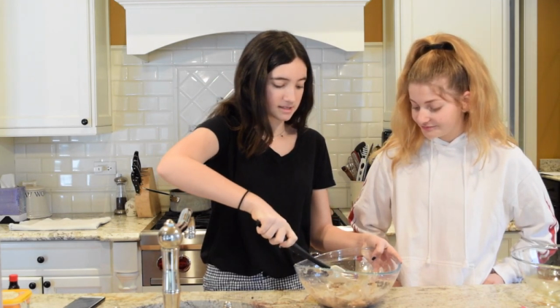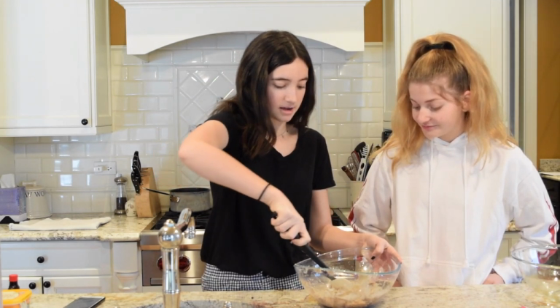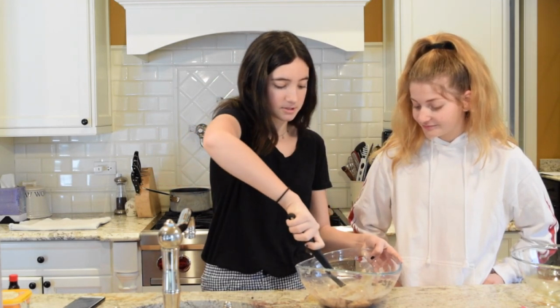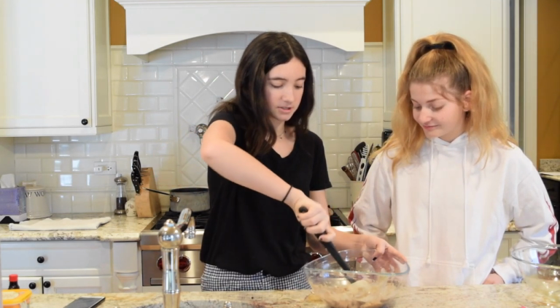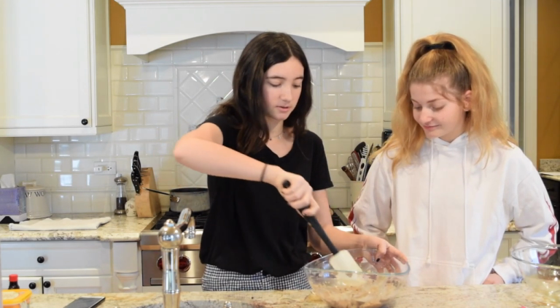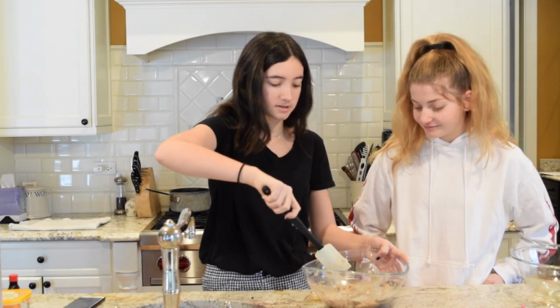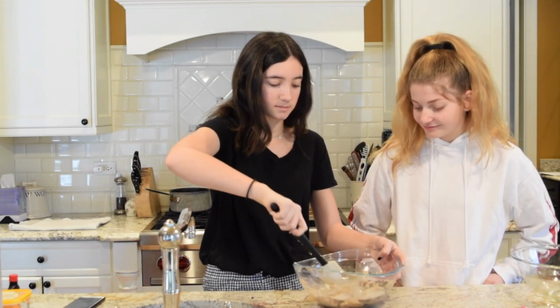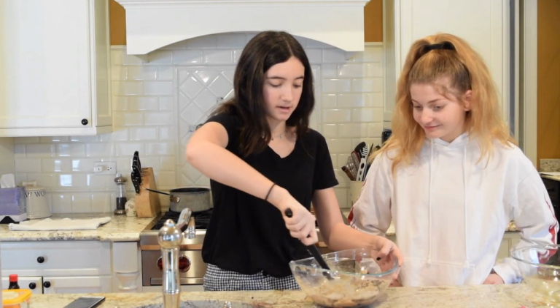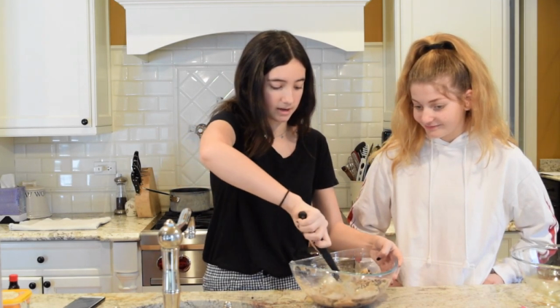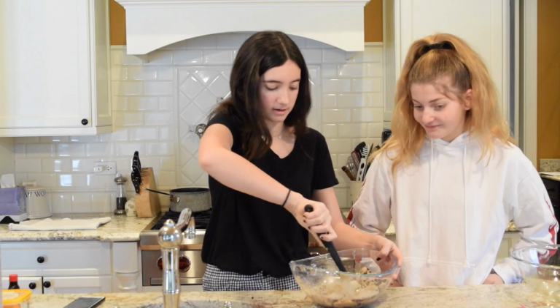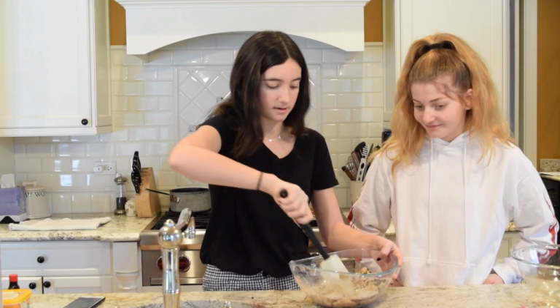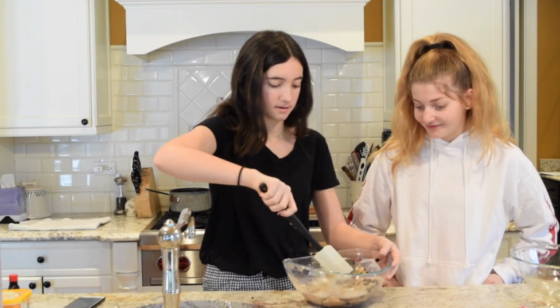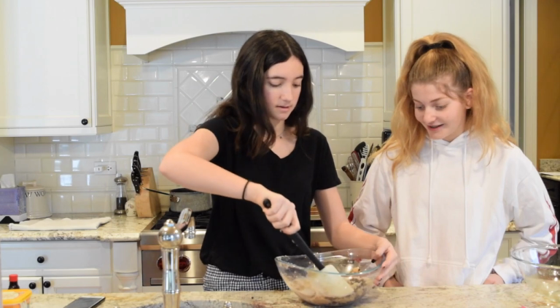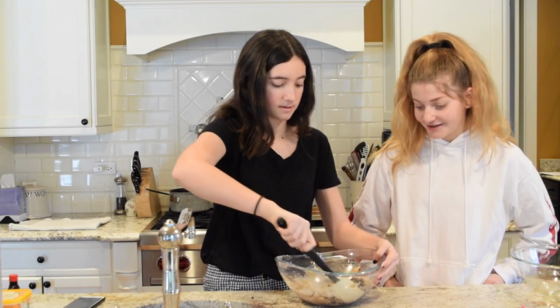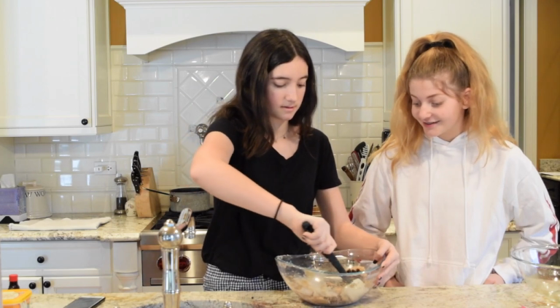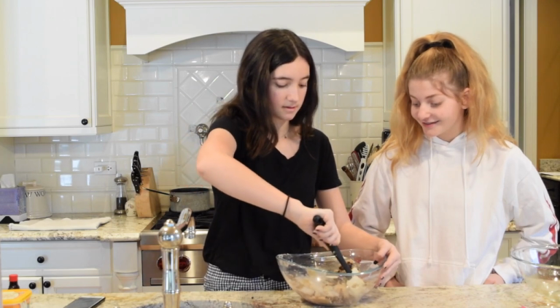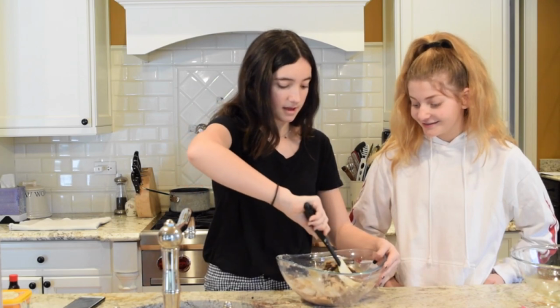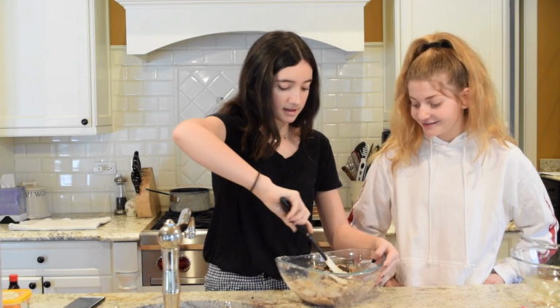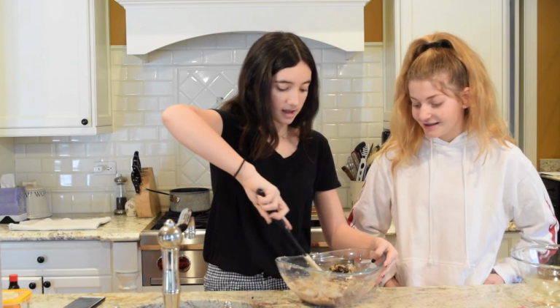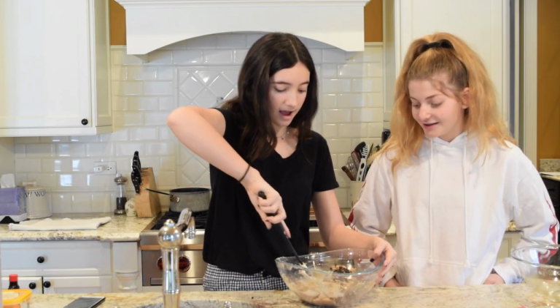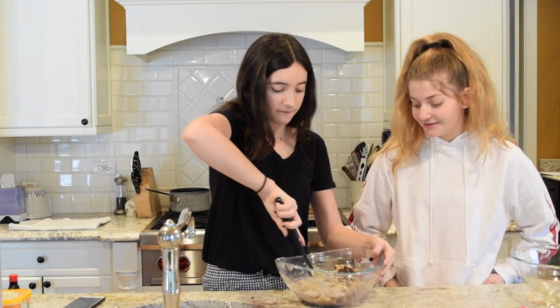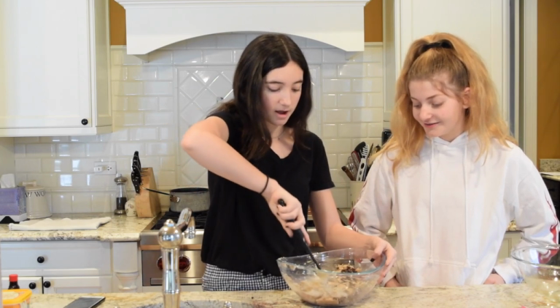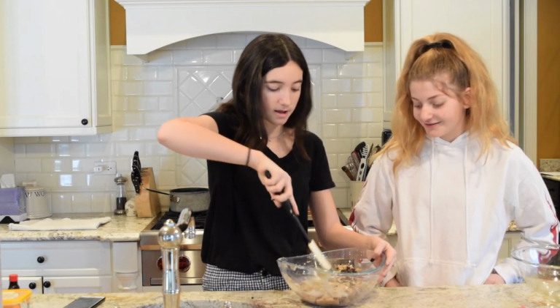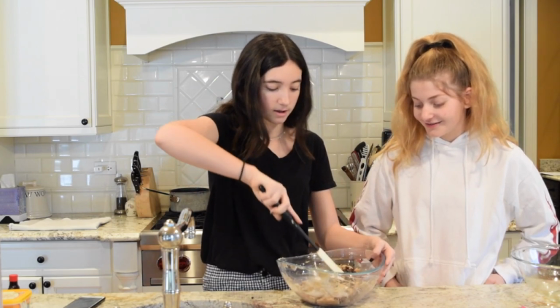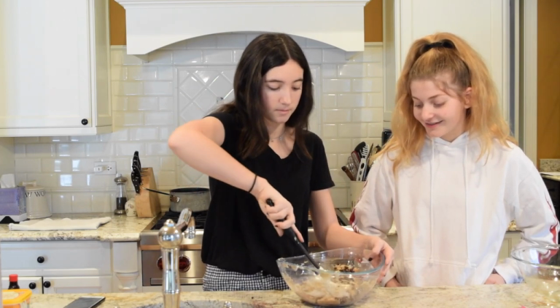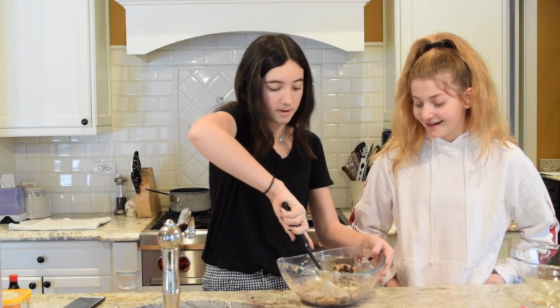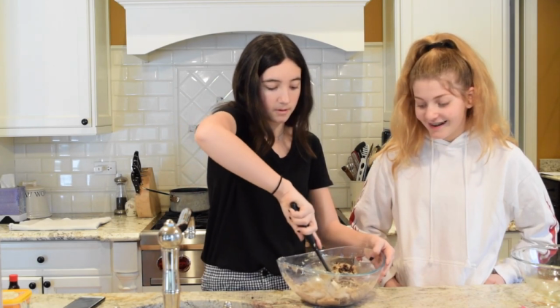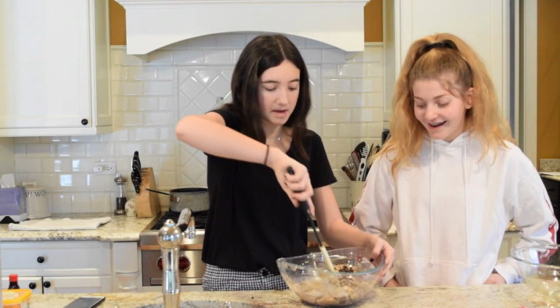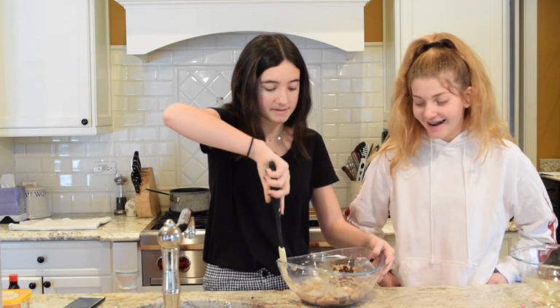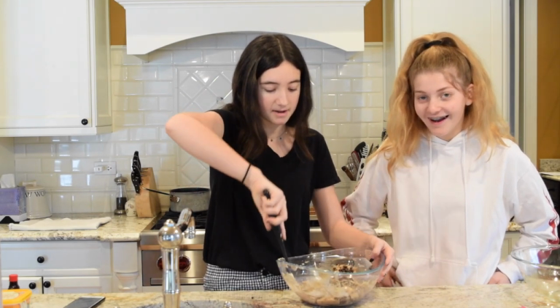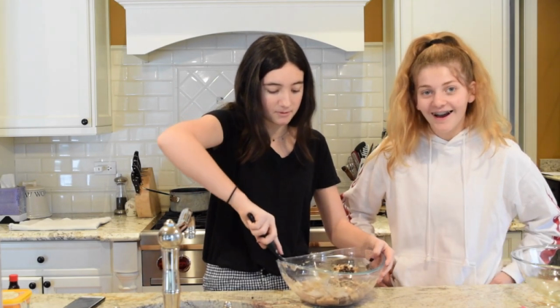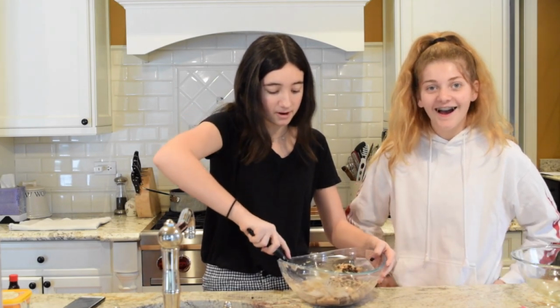This is how much the recipe told us to put in. Half a cup. We might have to add more. Look at how good this dough looks!